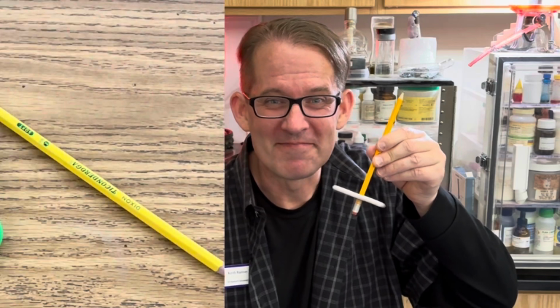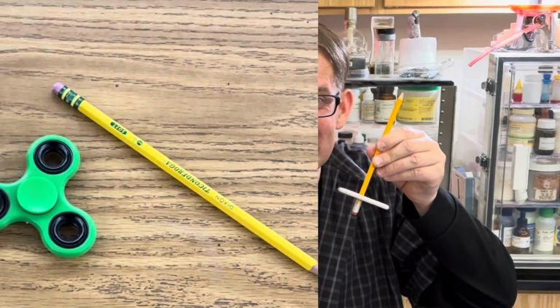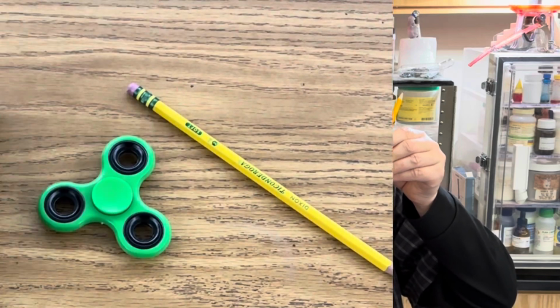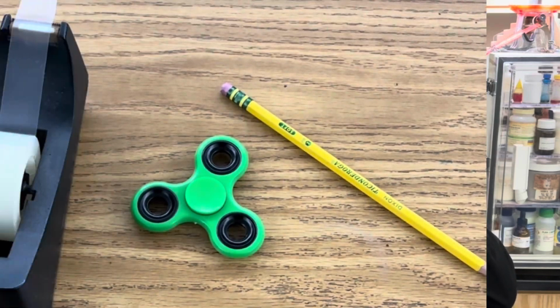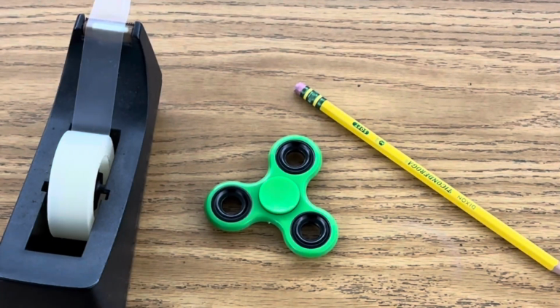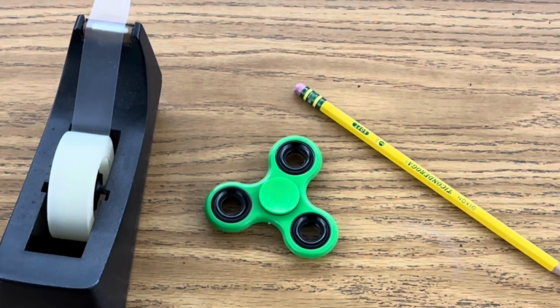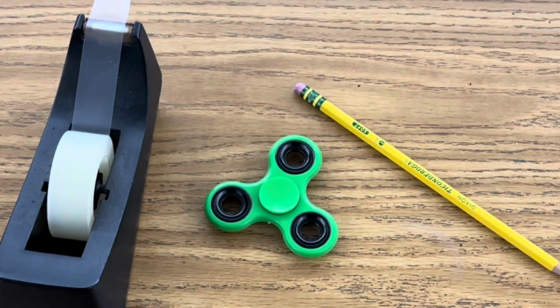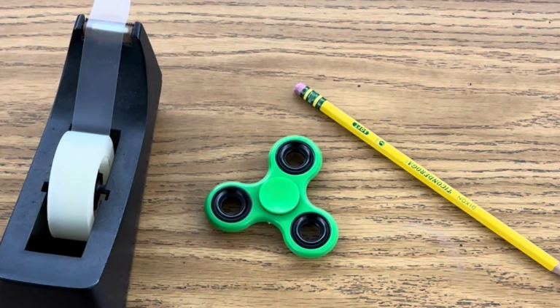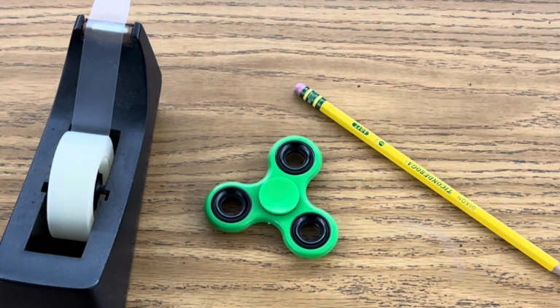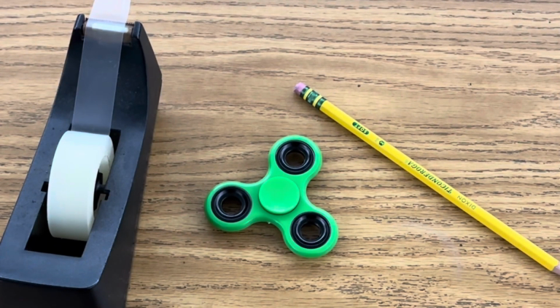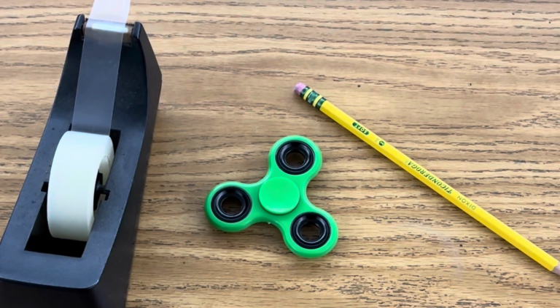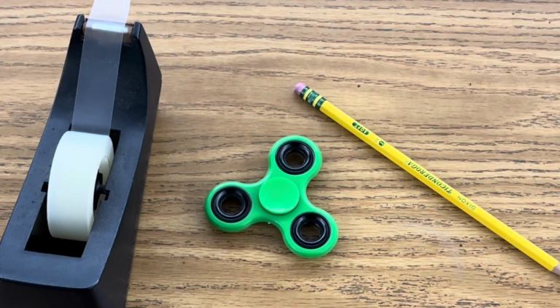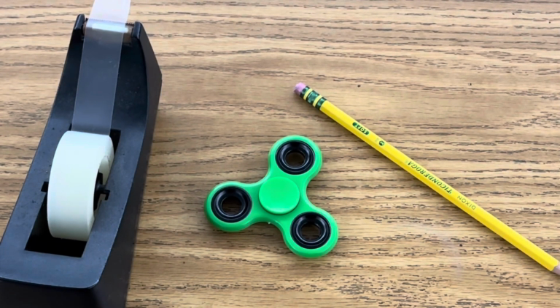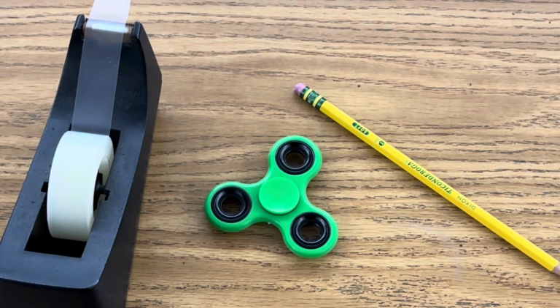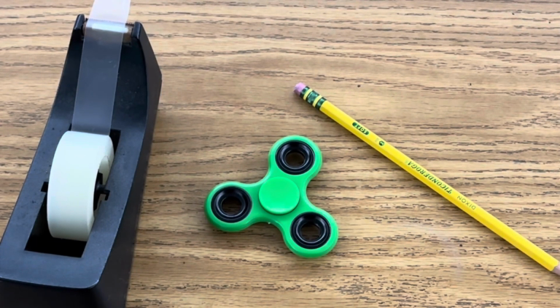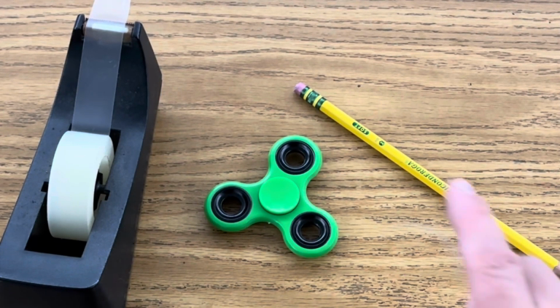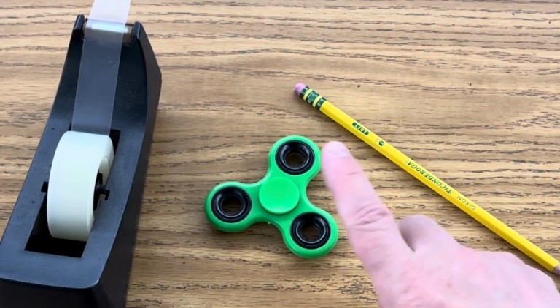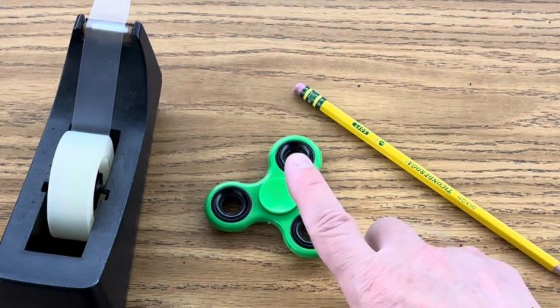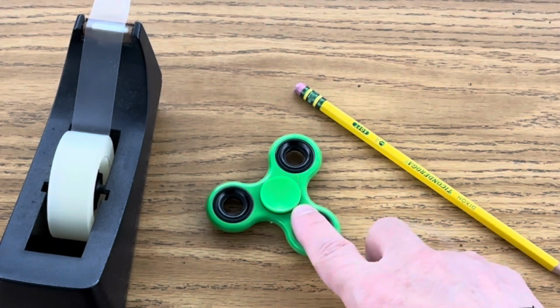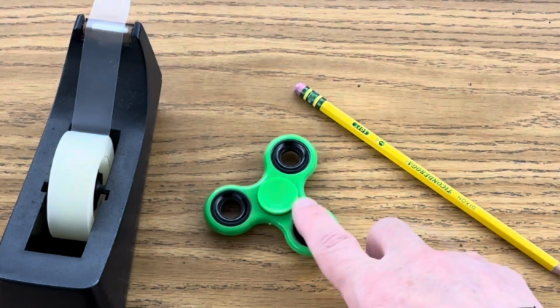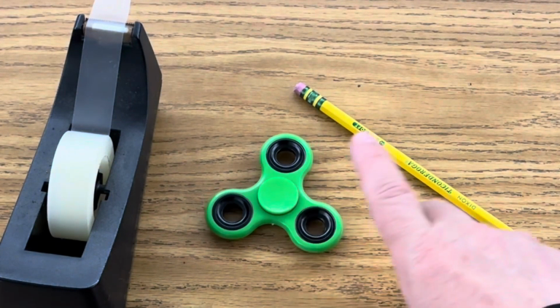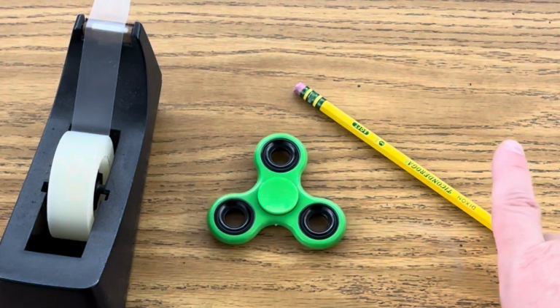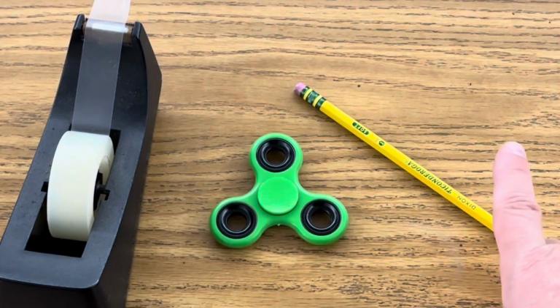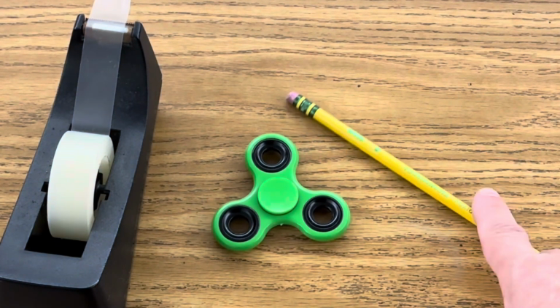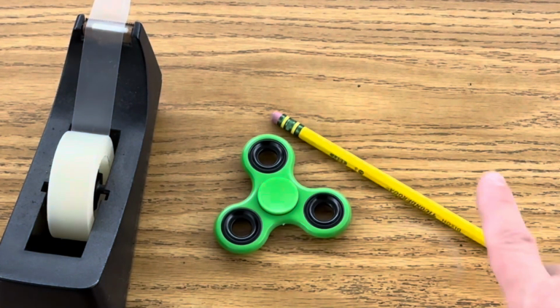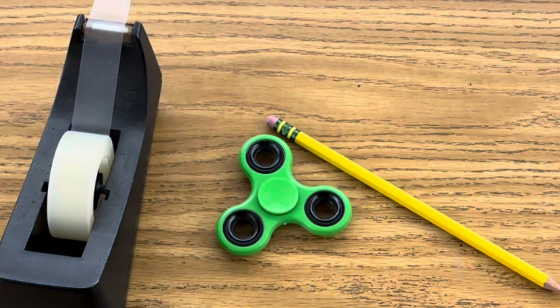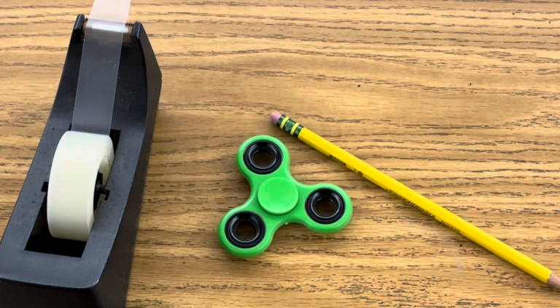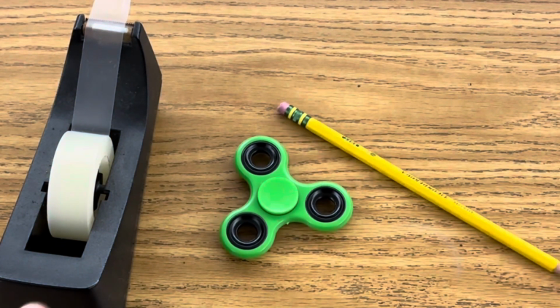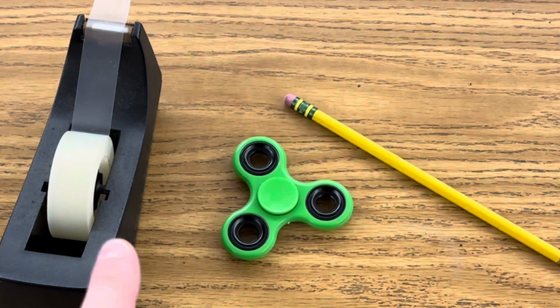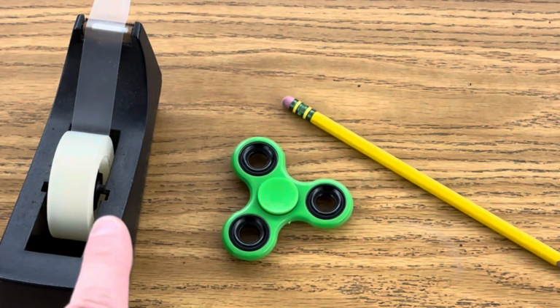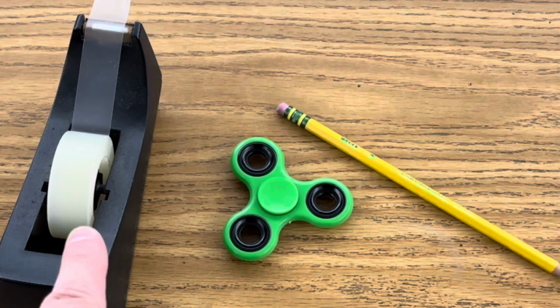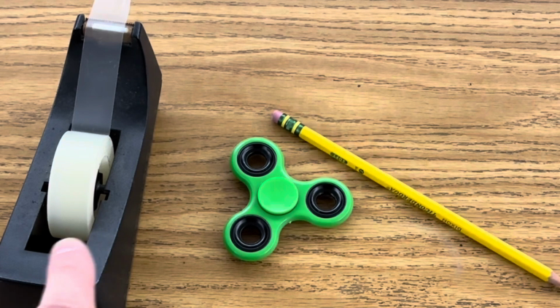To make your own pencil gyroscope, all you need is a fidget spinner, a pencil, and some tape.